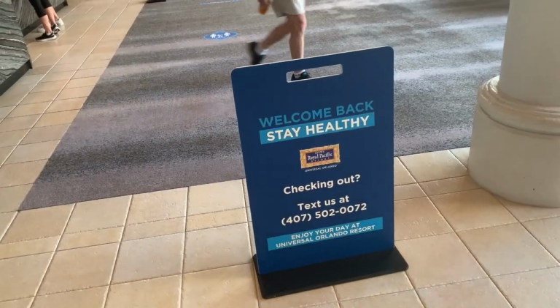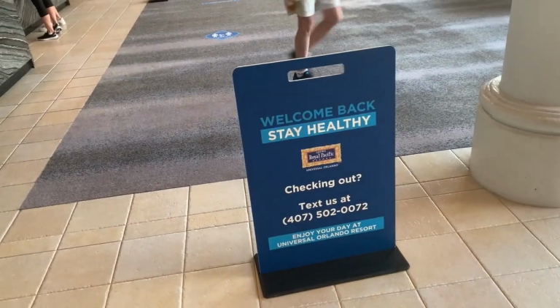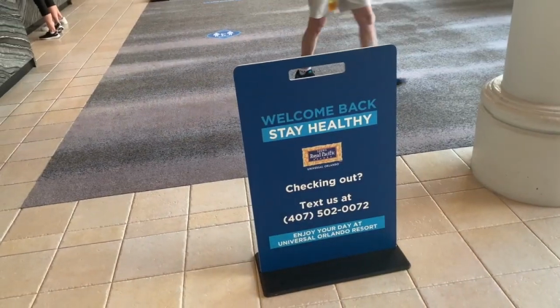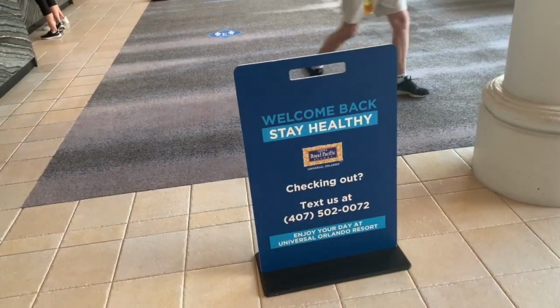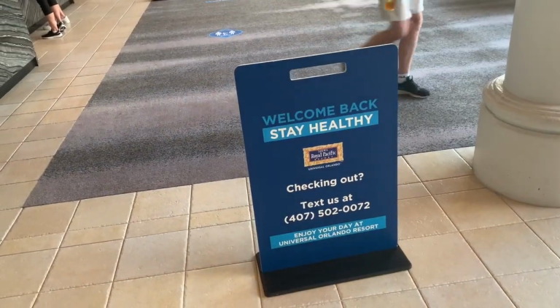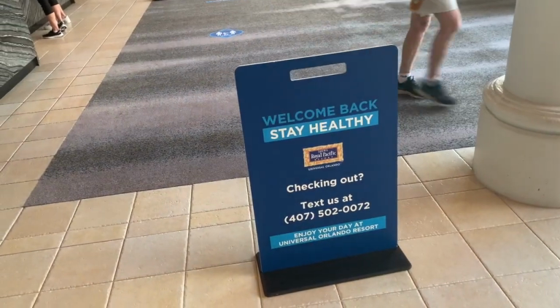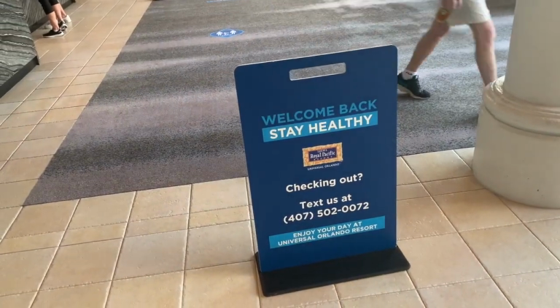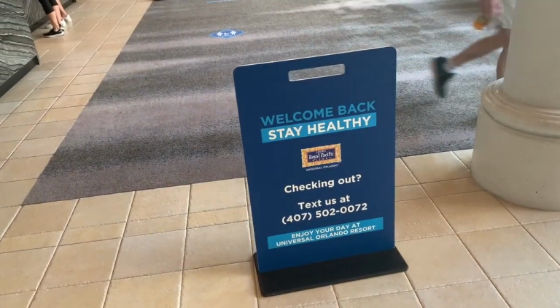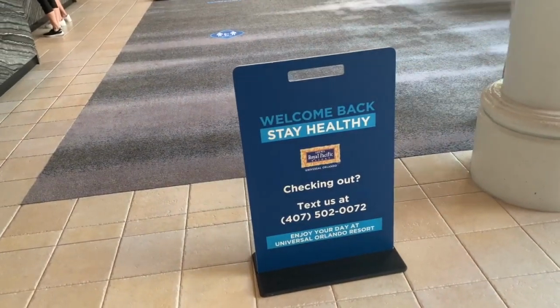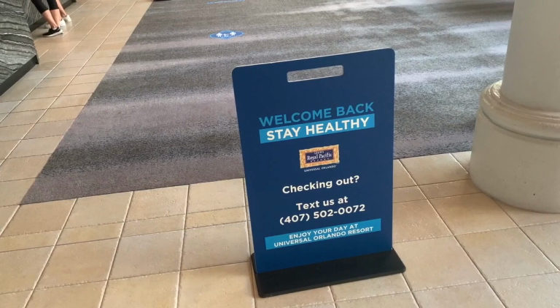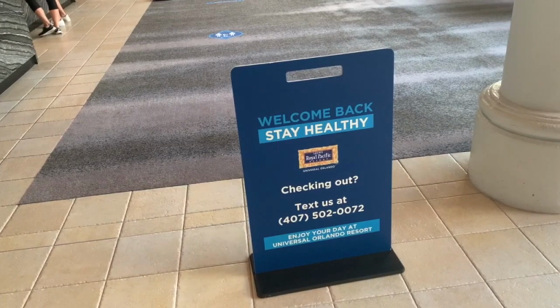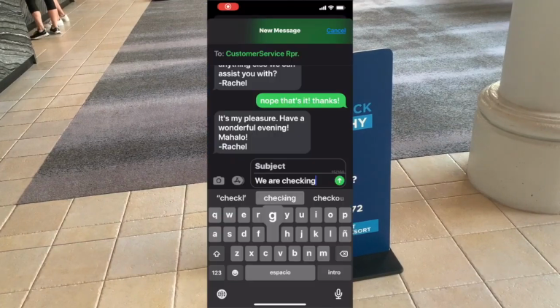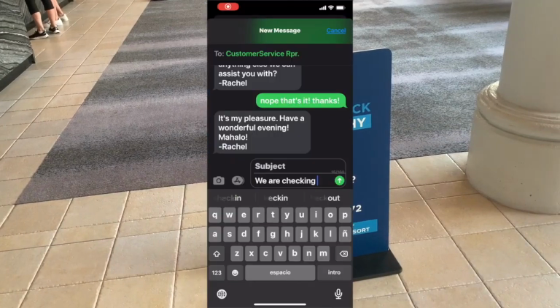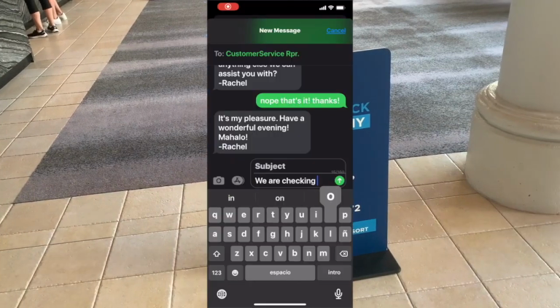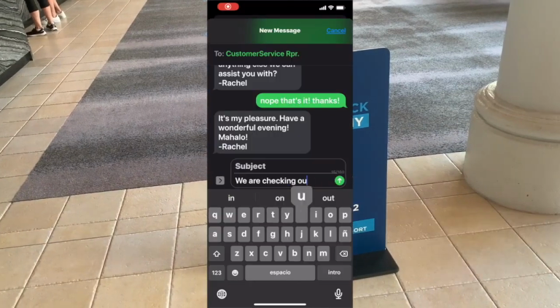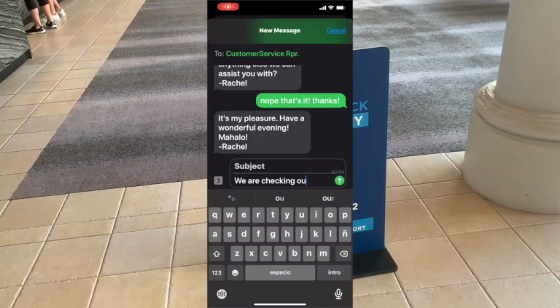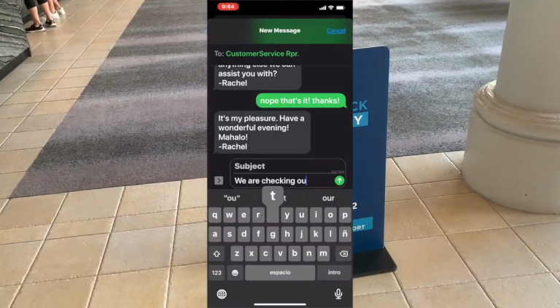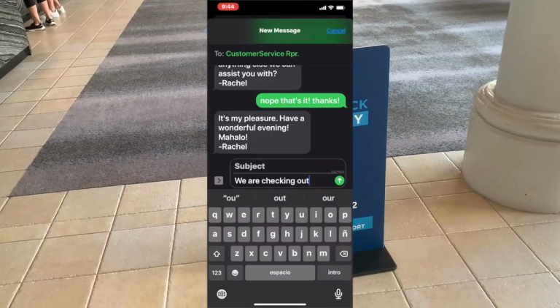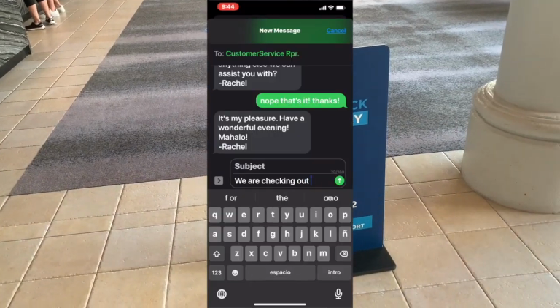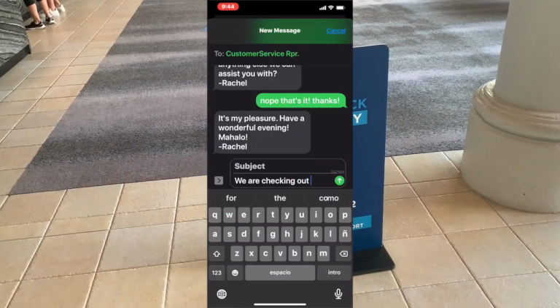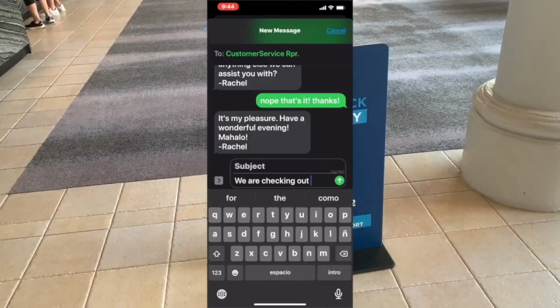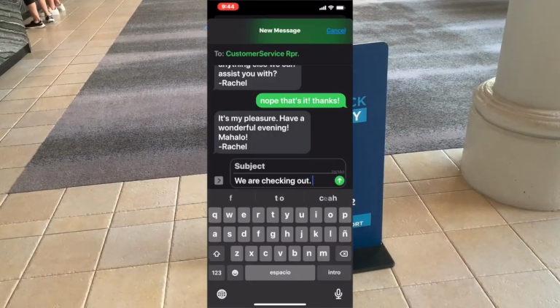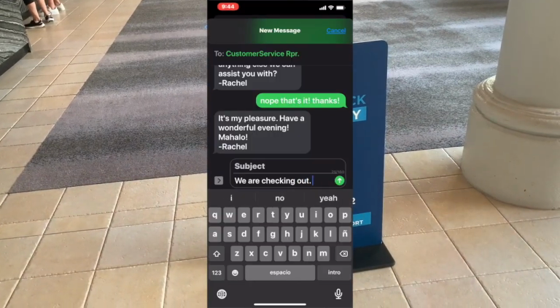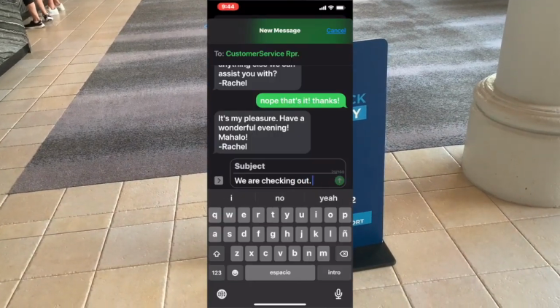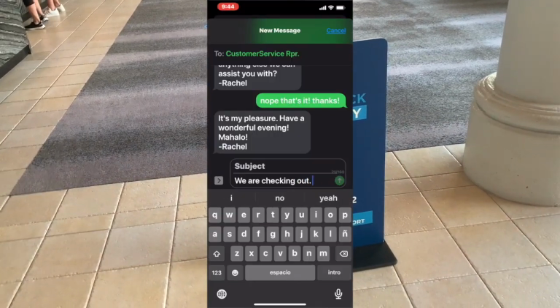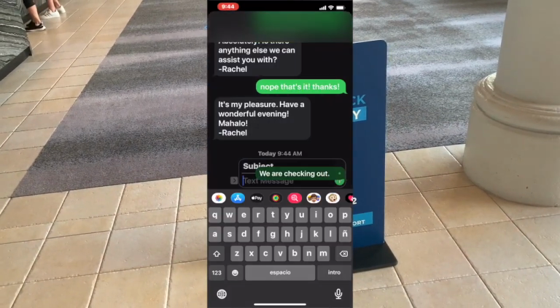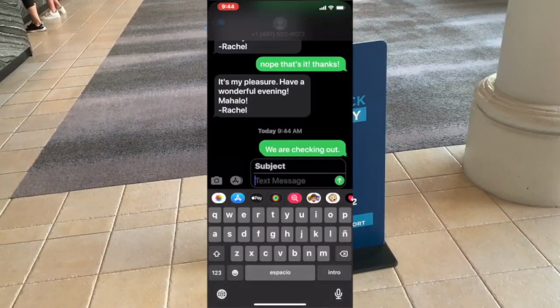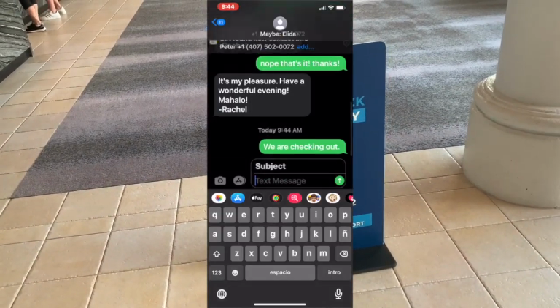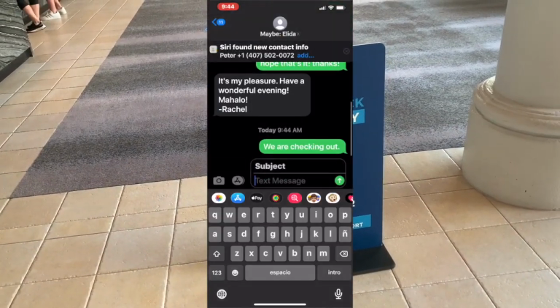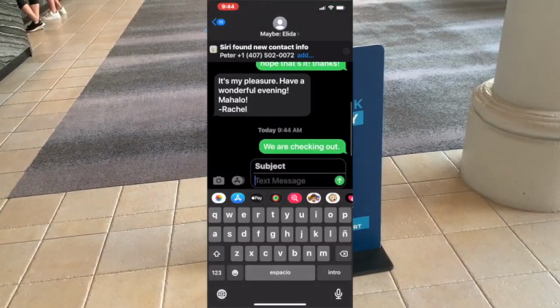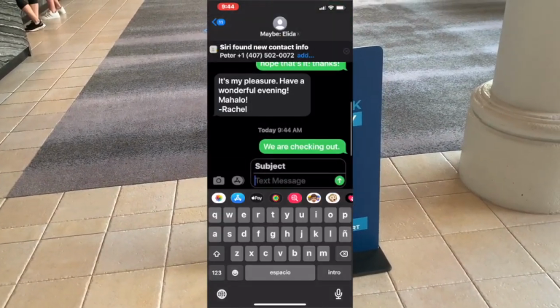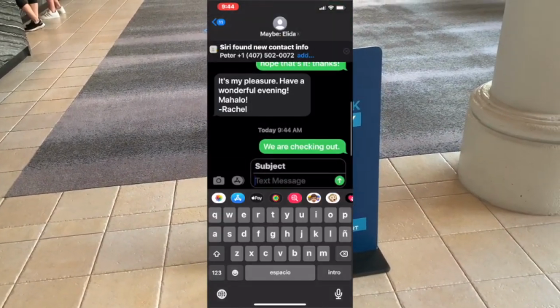So when you're ready to check out, just text that same number, tell them you're checking out, and then you're all done.